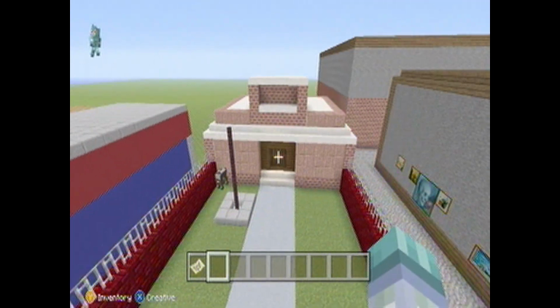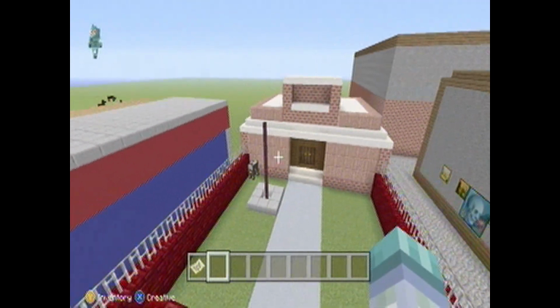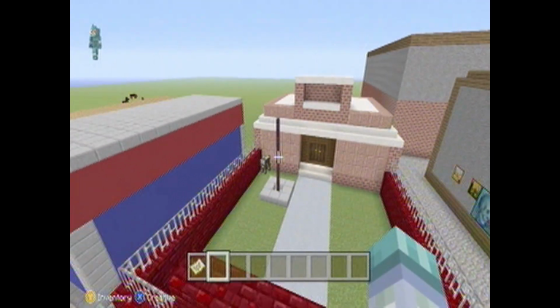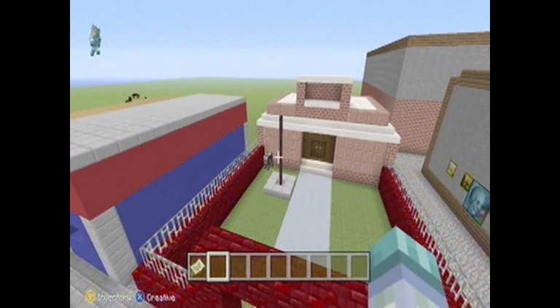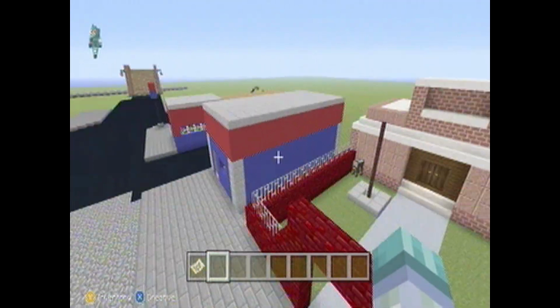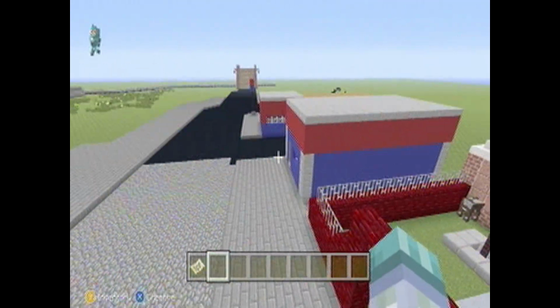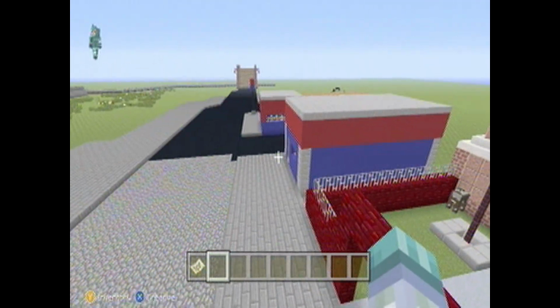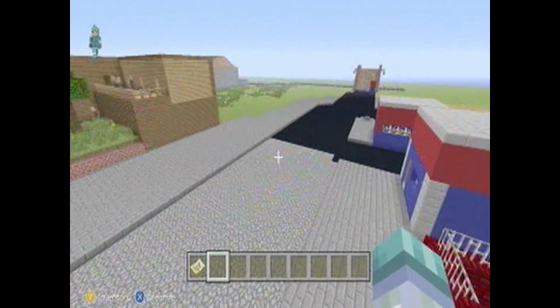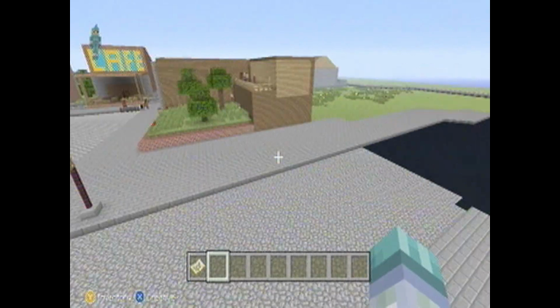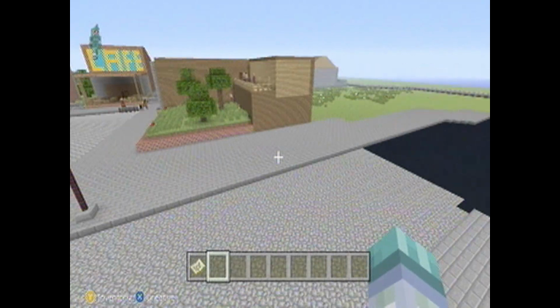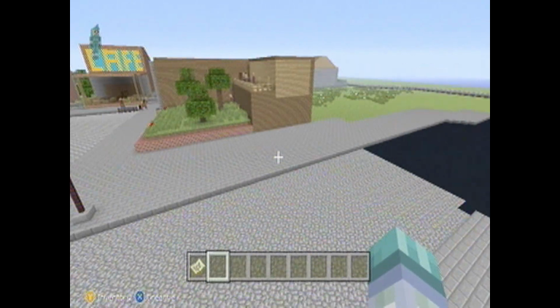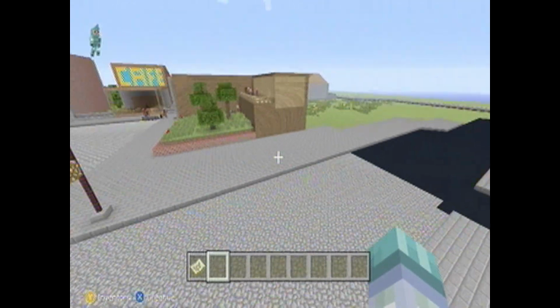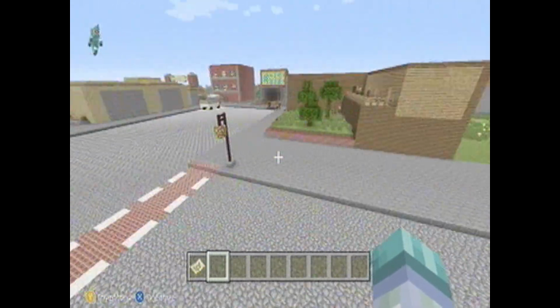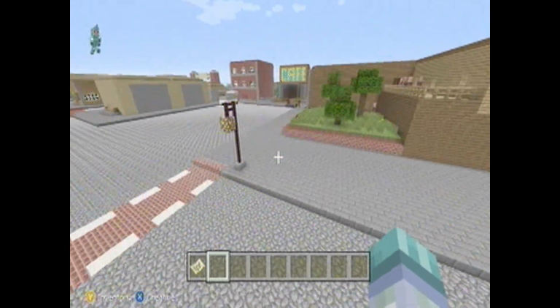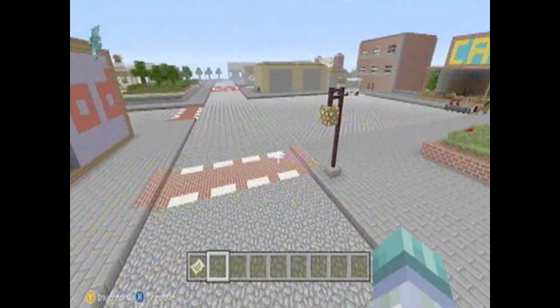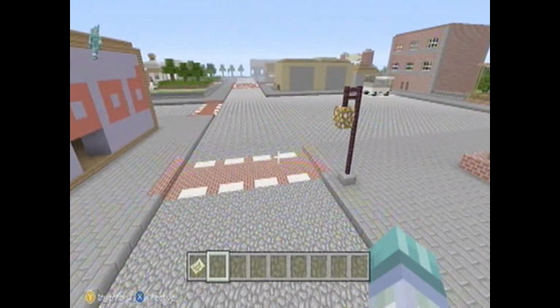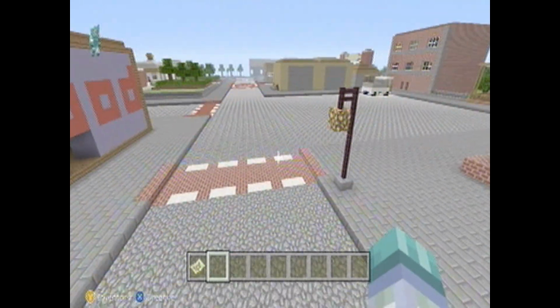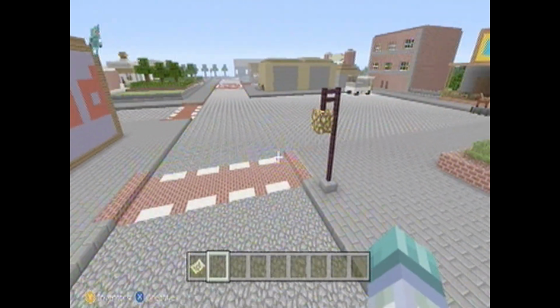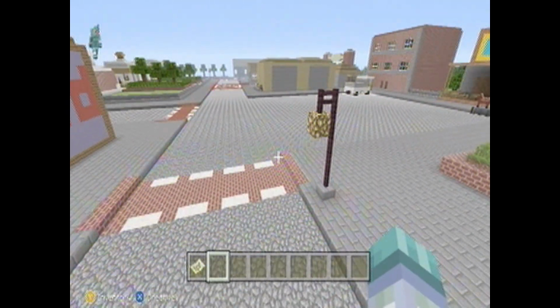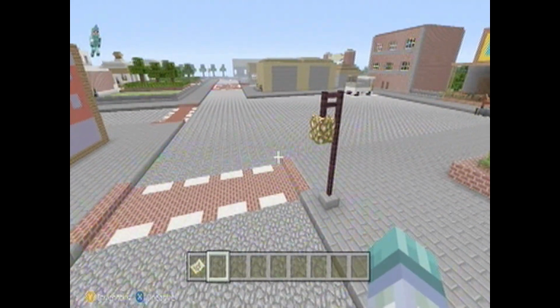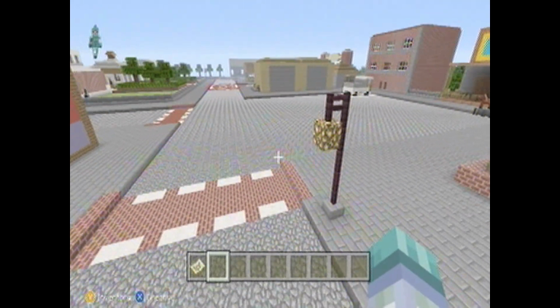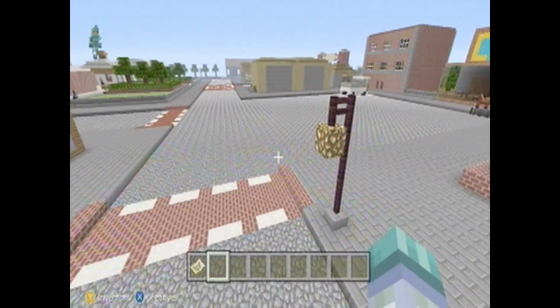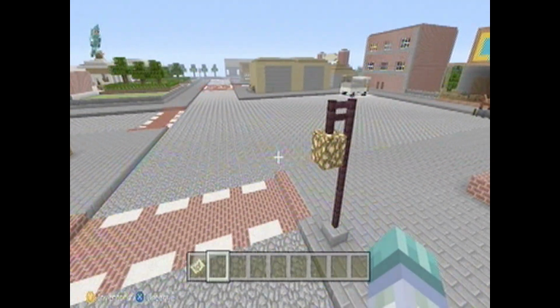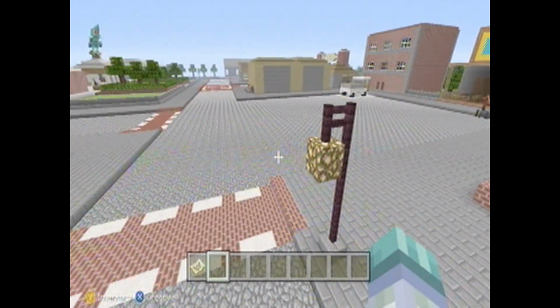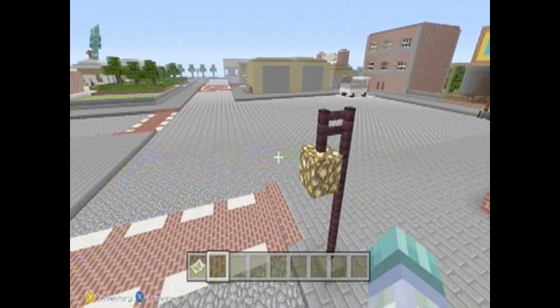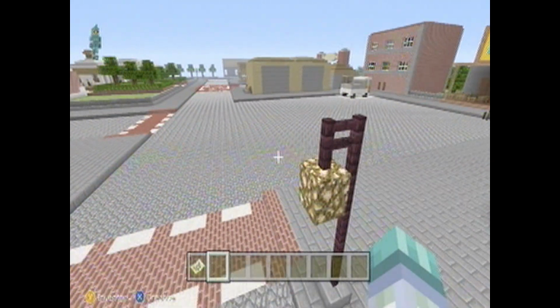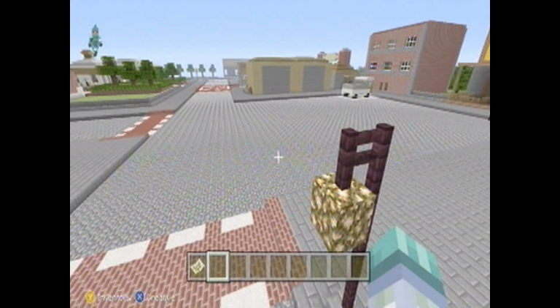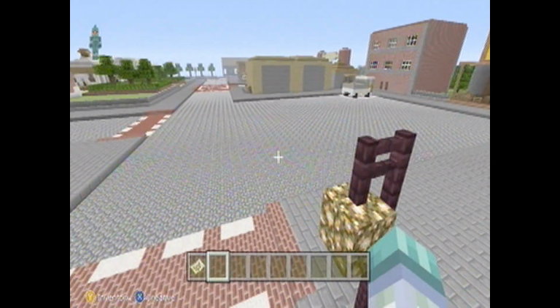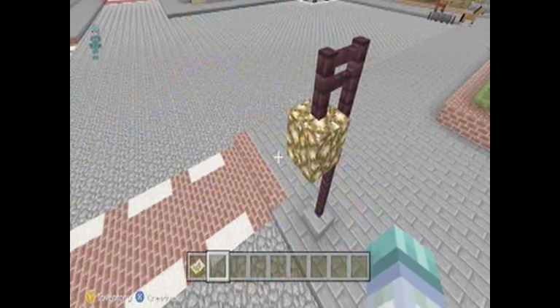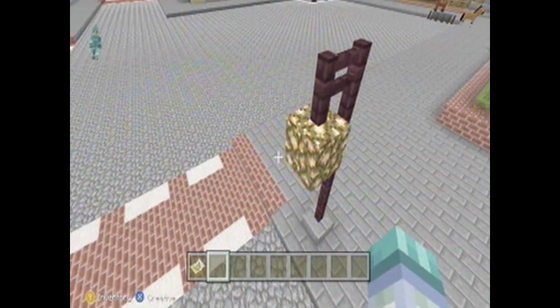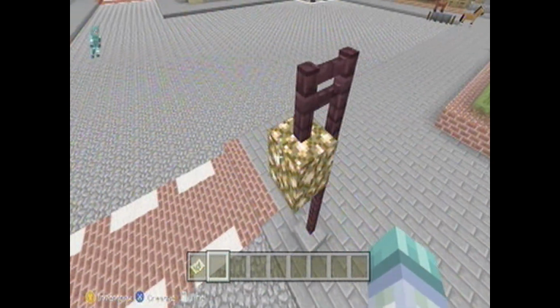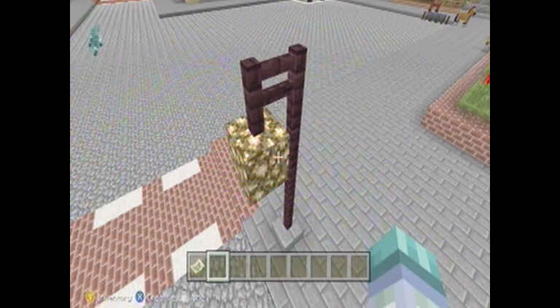Leaving the school, you go down and — oh yeah — you have the street lamps and everything, and the crosswalks.